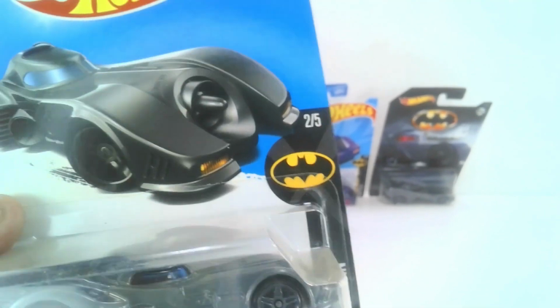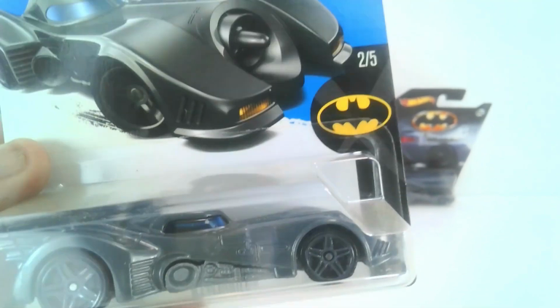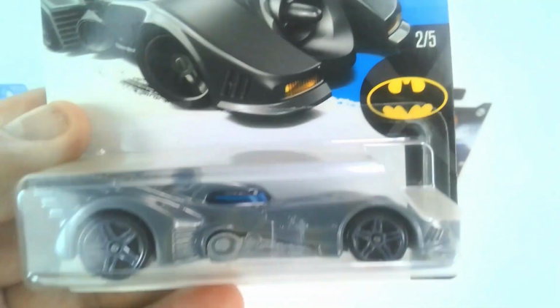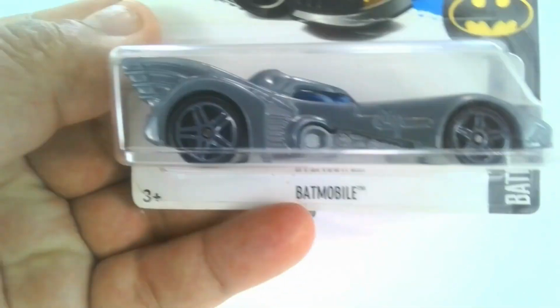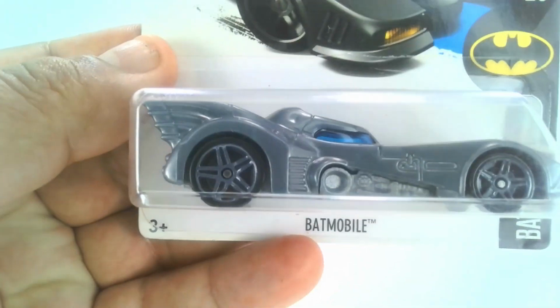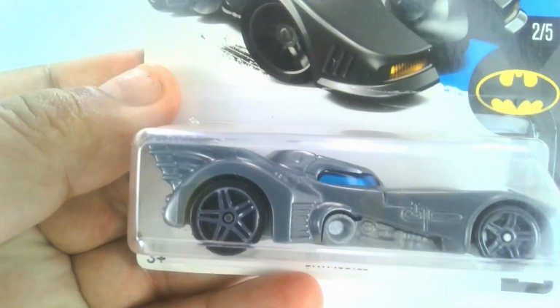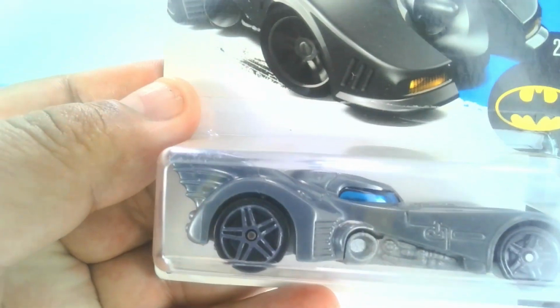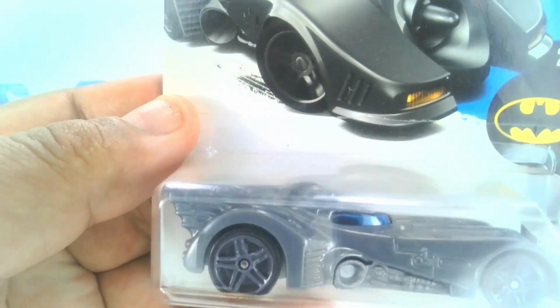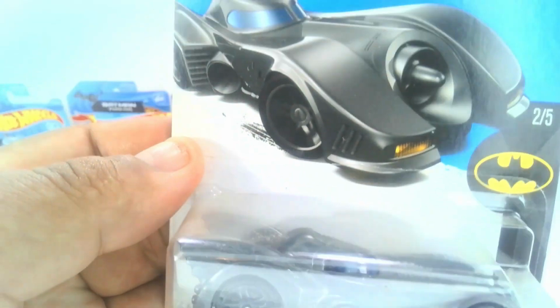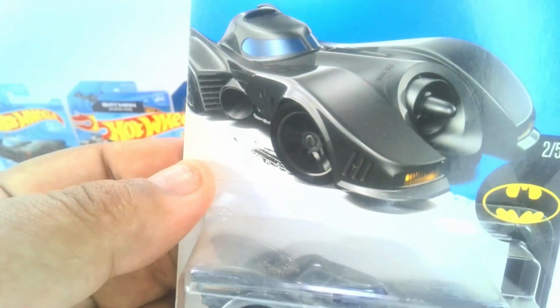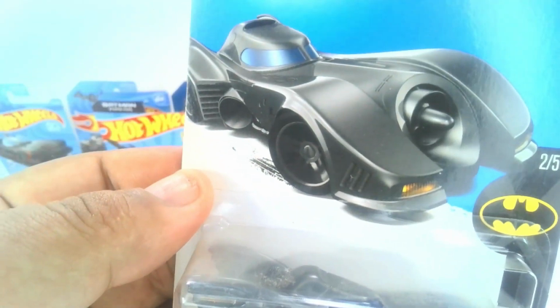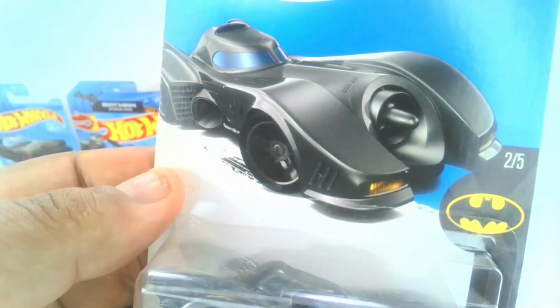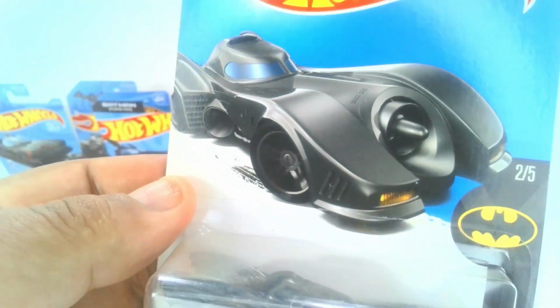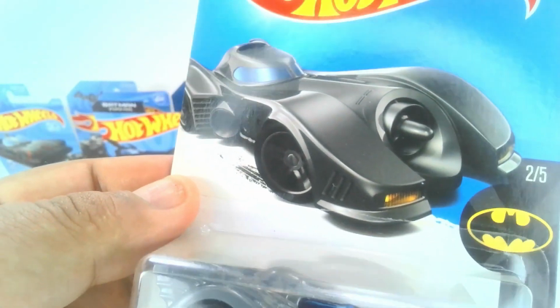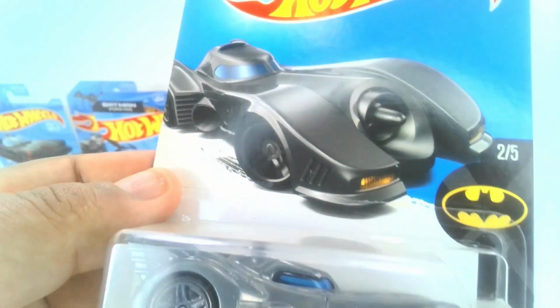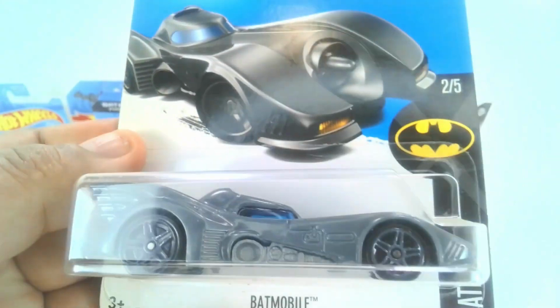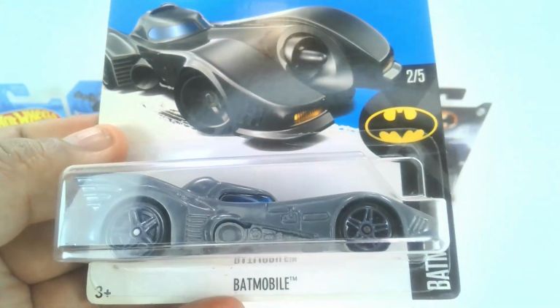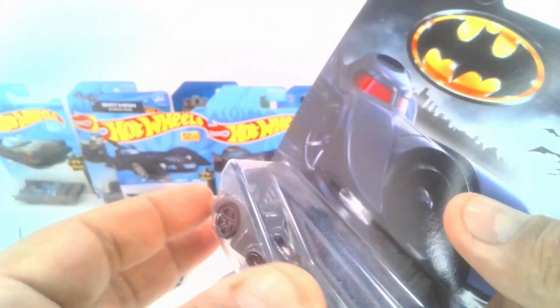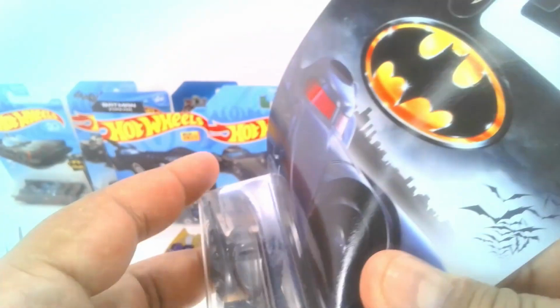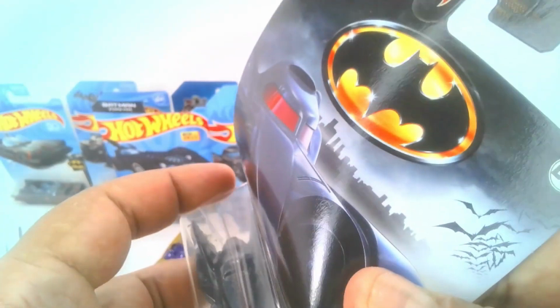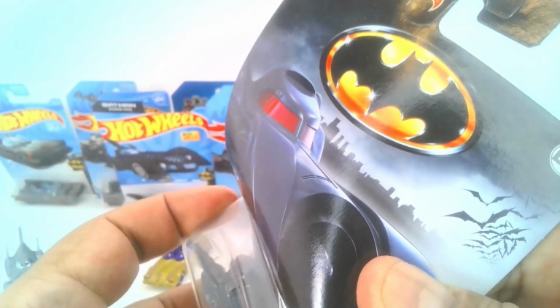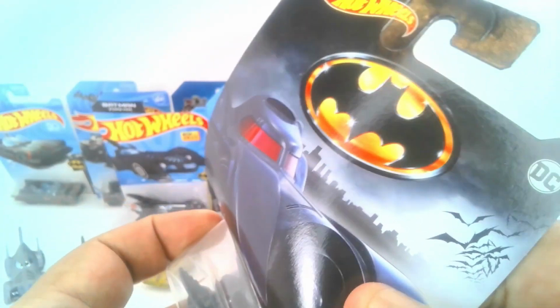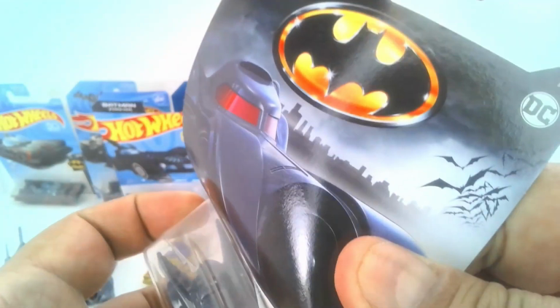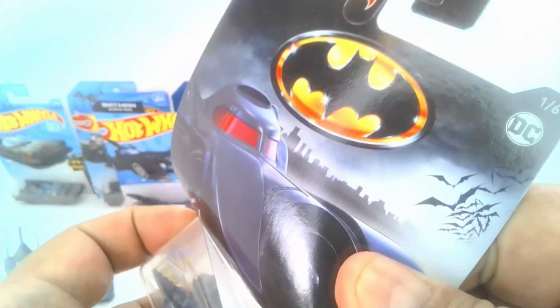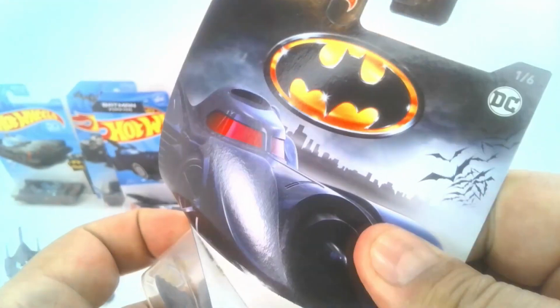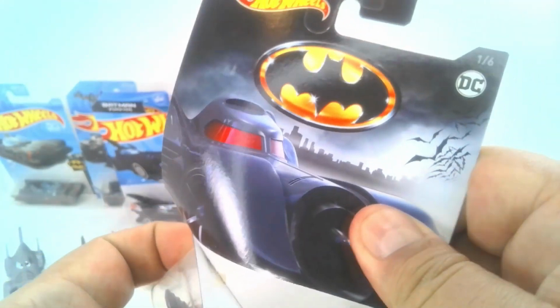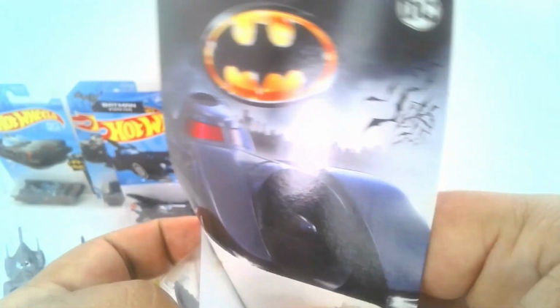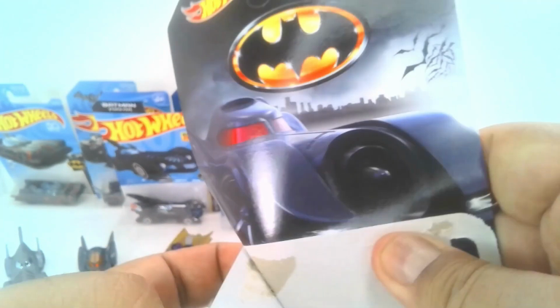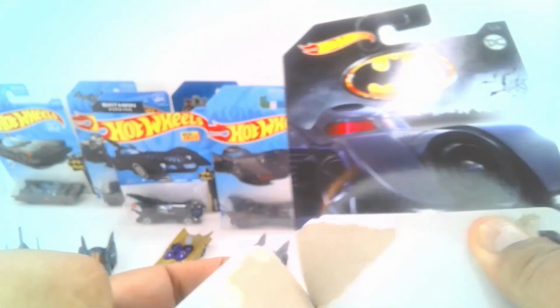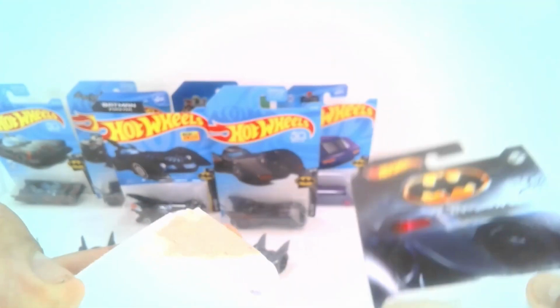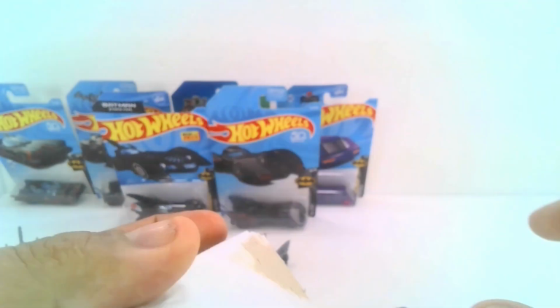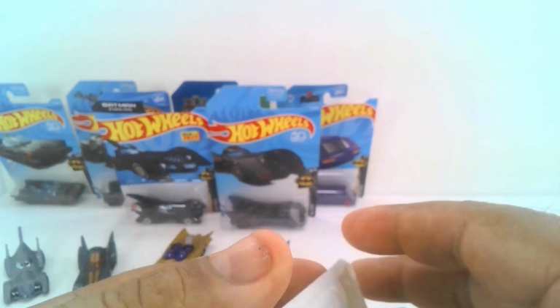Another Michael Keaton Batmobile — this one's pretty much just got red windows on it. So let's take a look at this one.